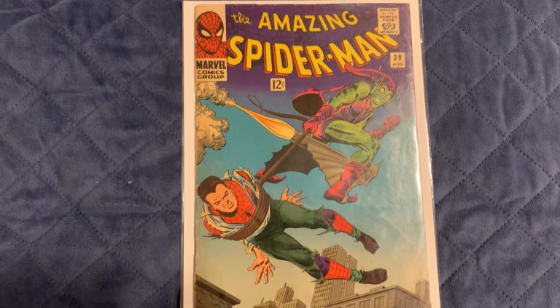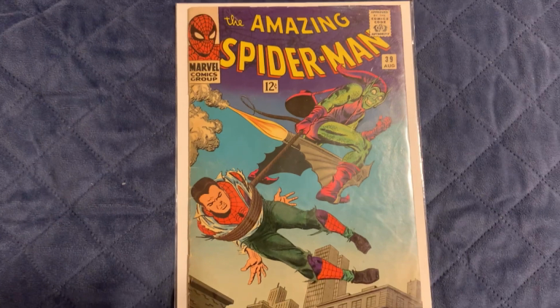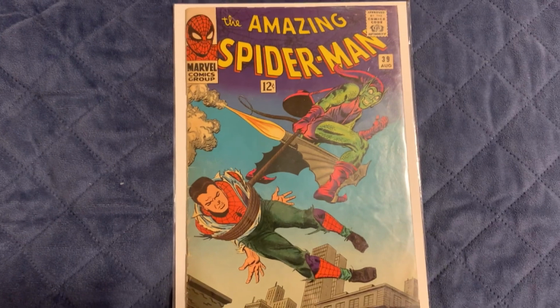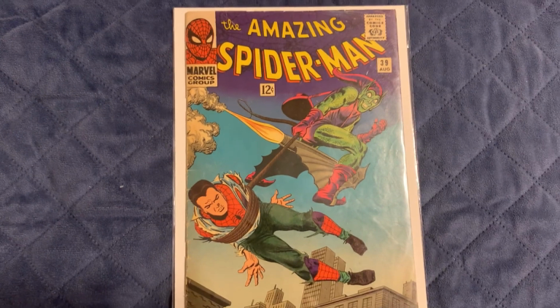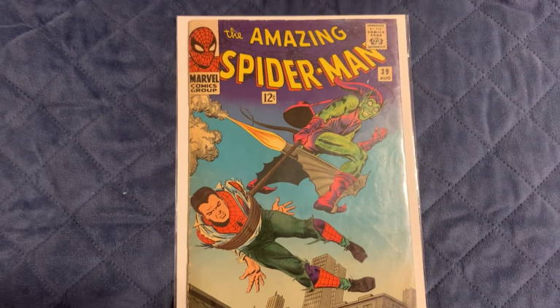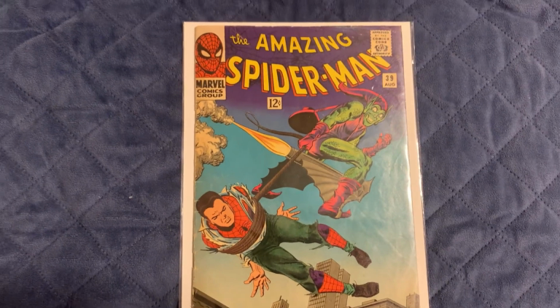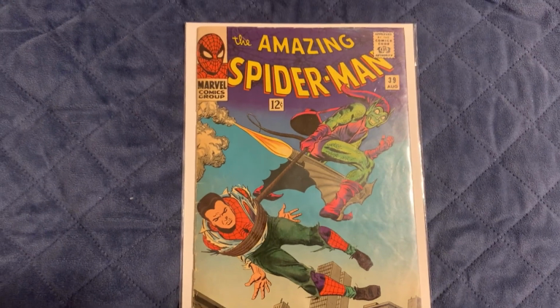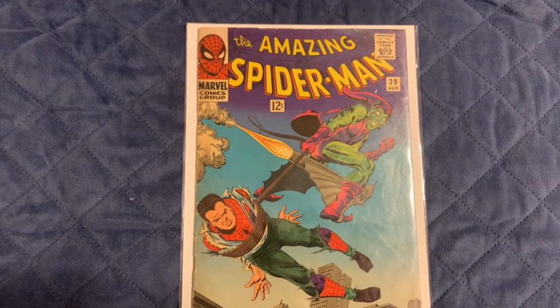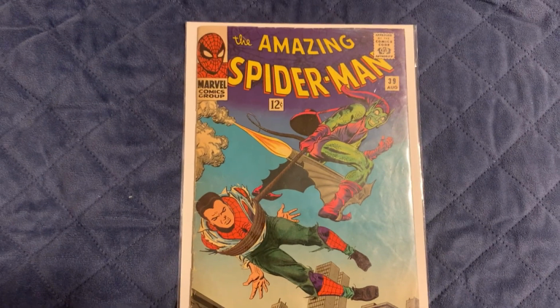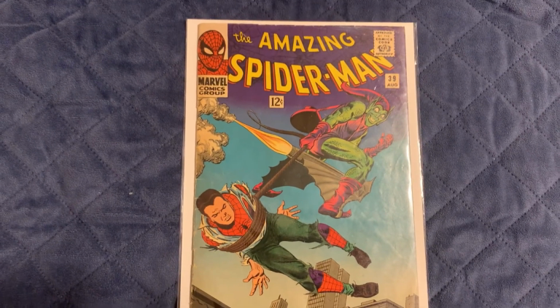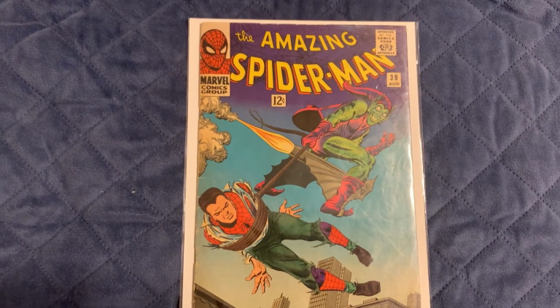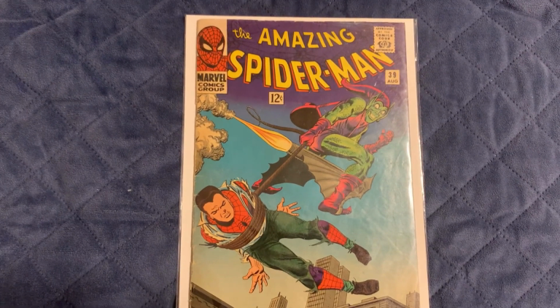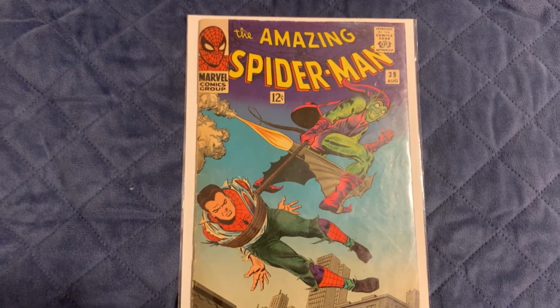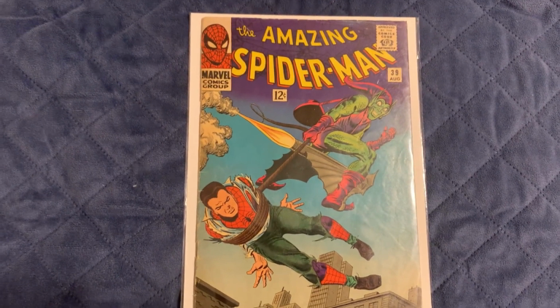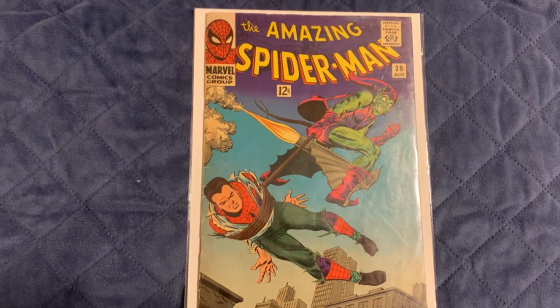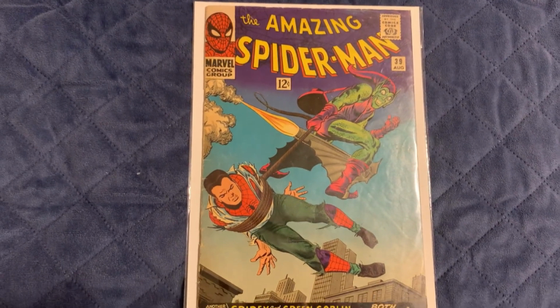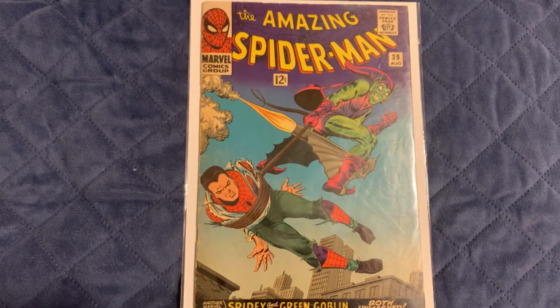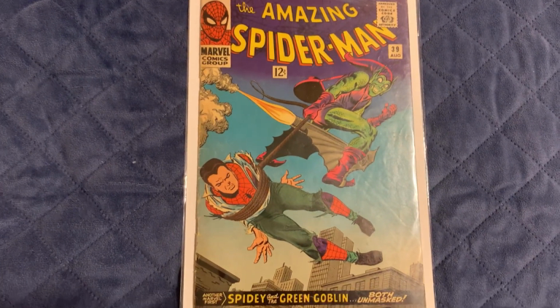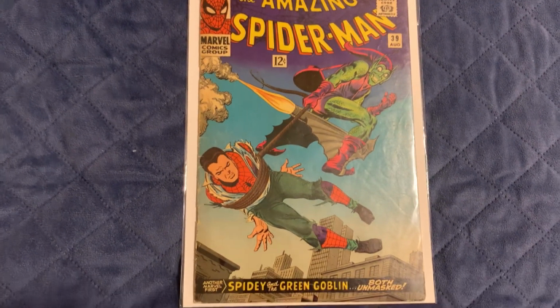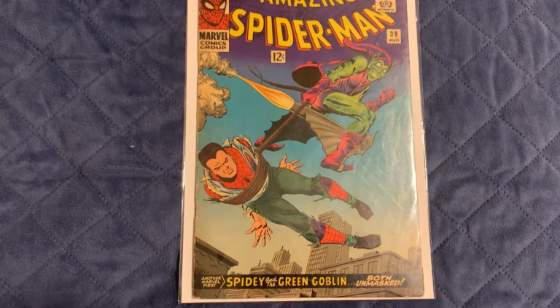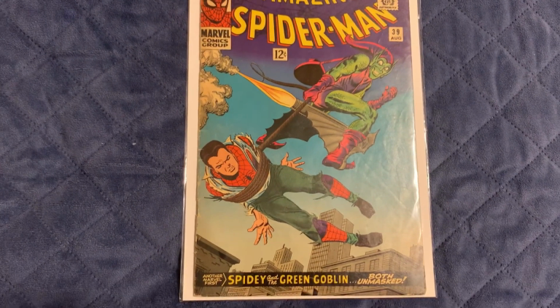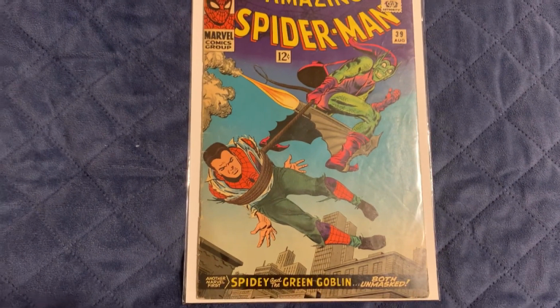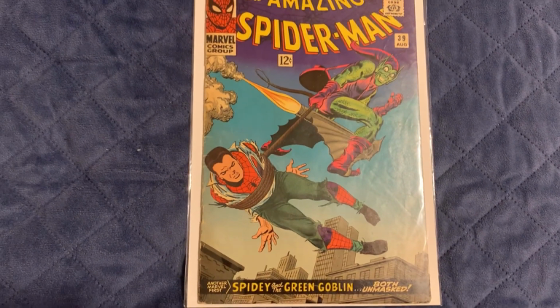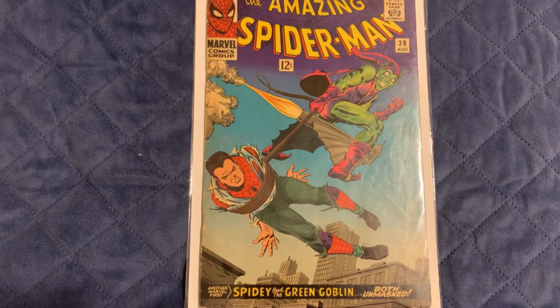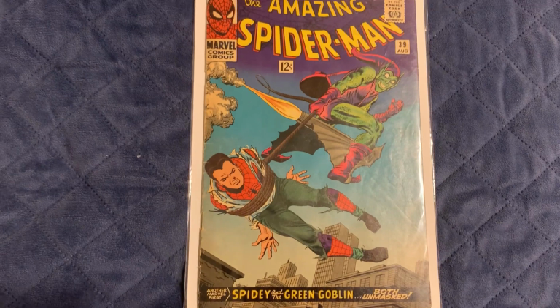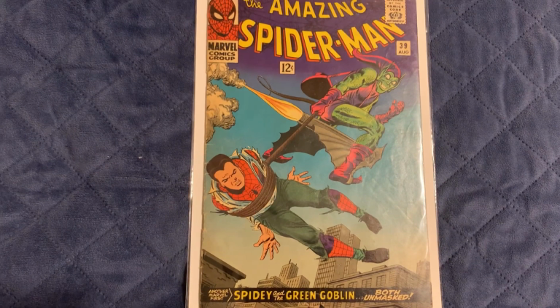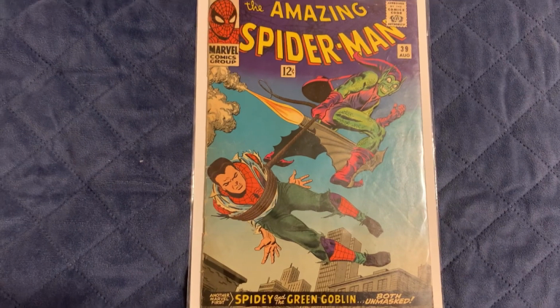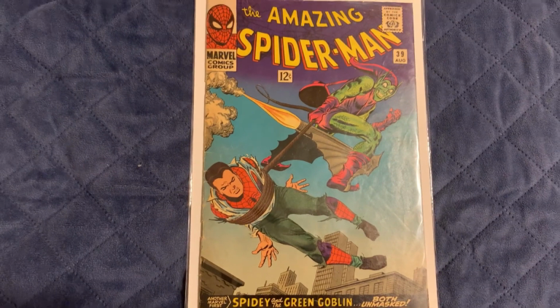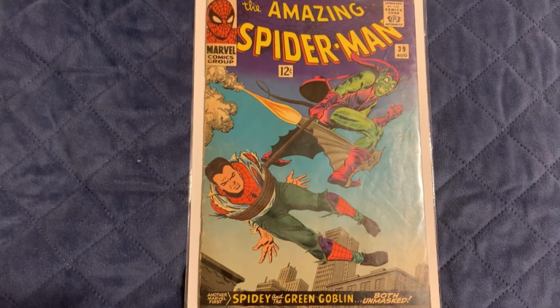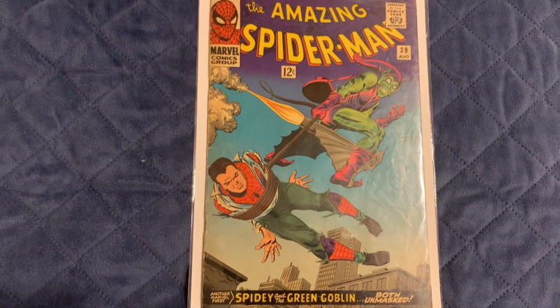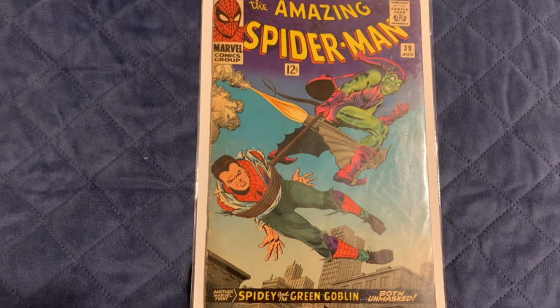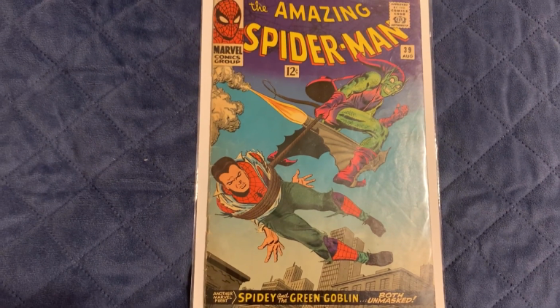I'm super happy to have this in the collection. Like I said, I've read it, so now I'm just going to keep it in the bag and put it on my wall.